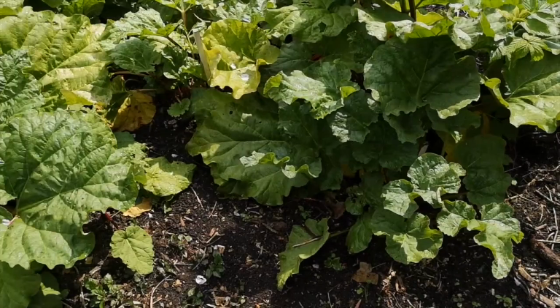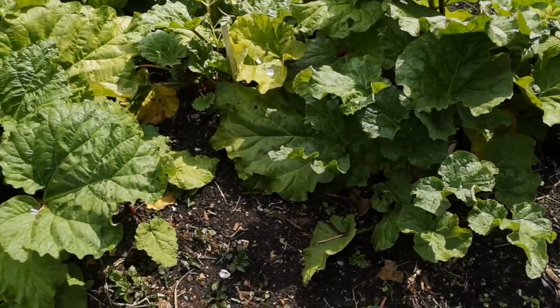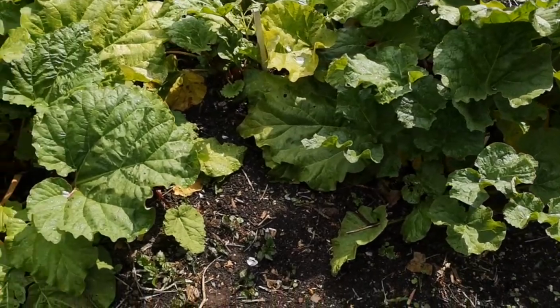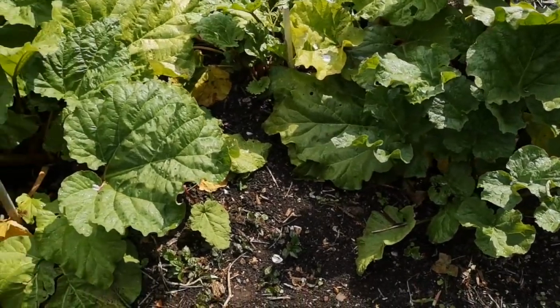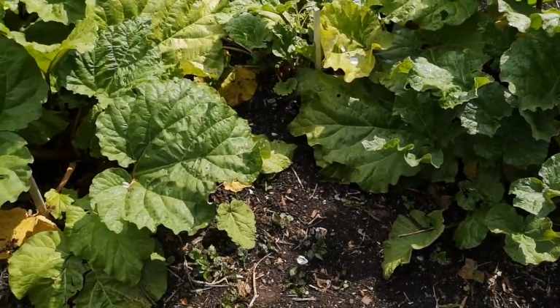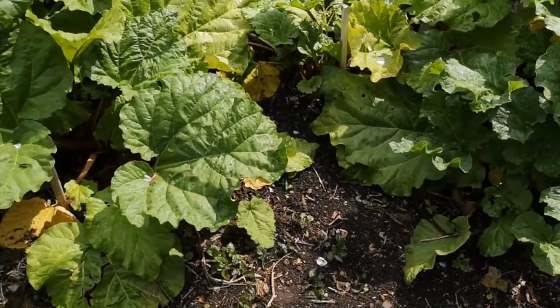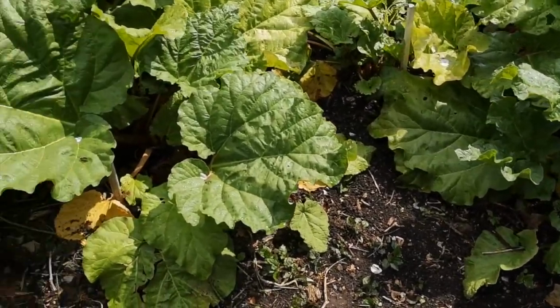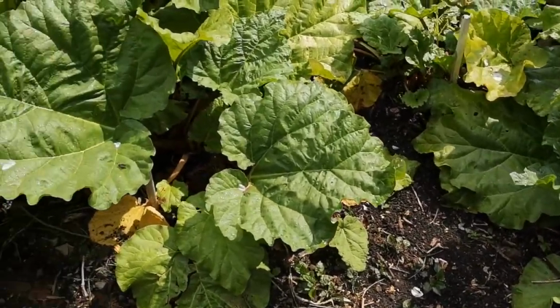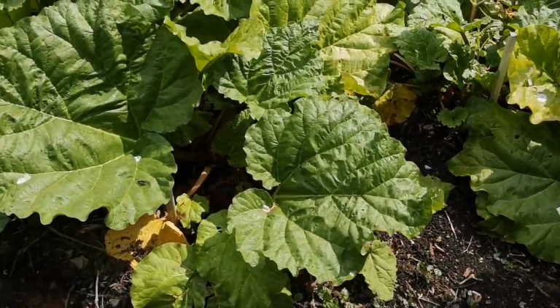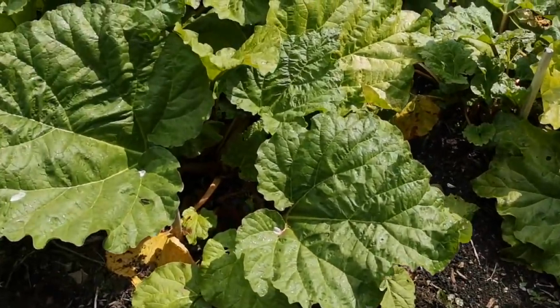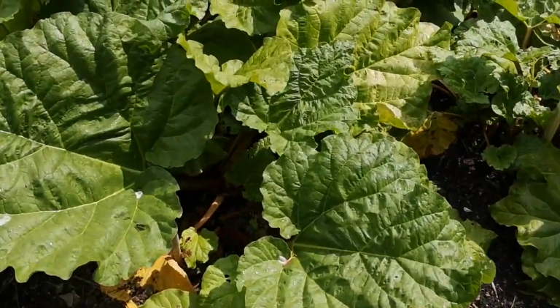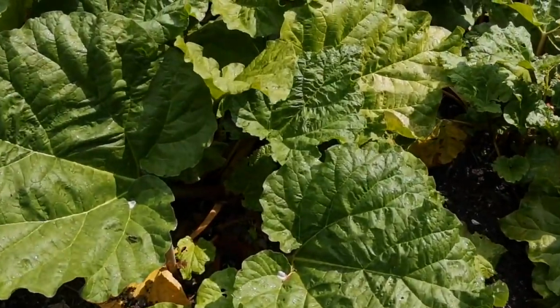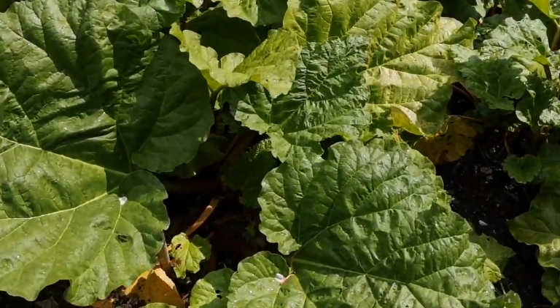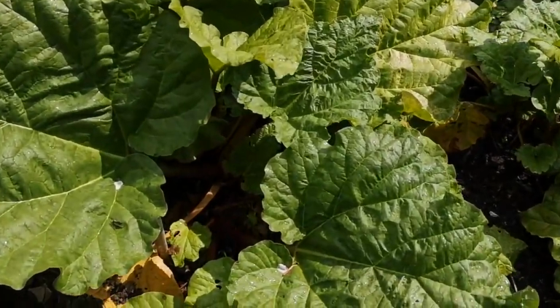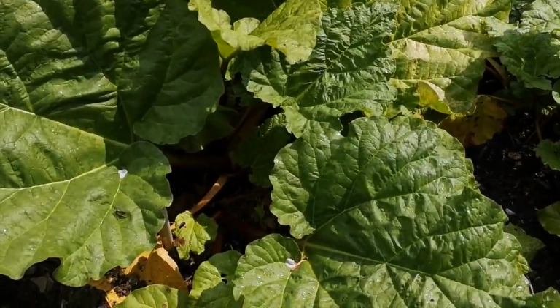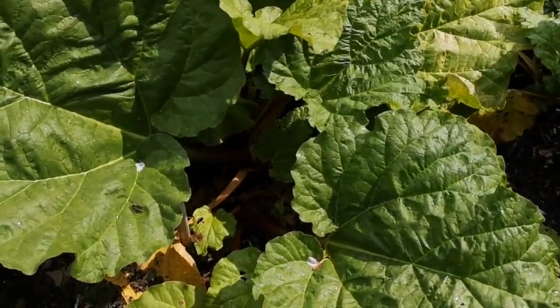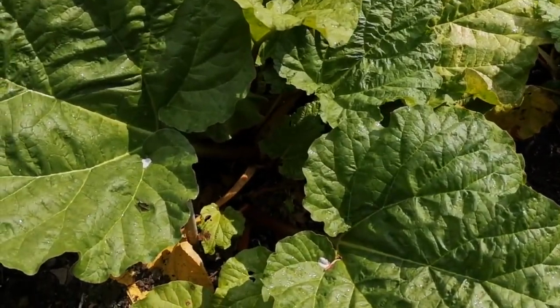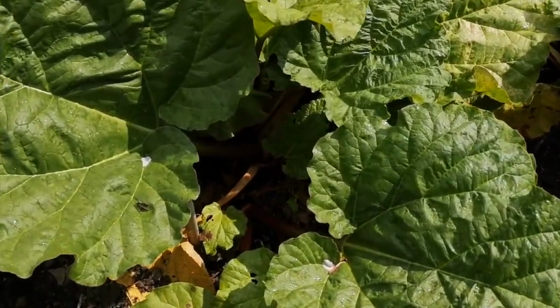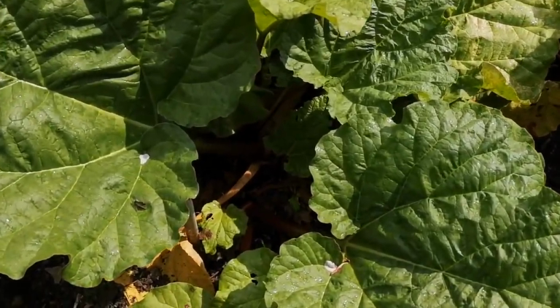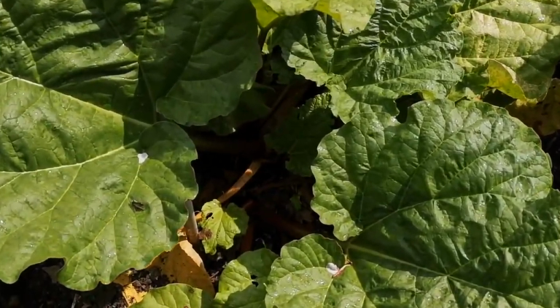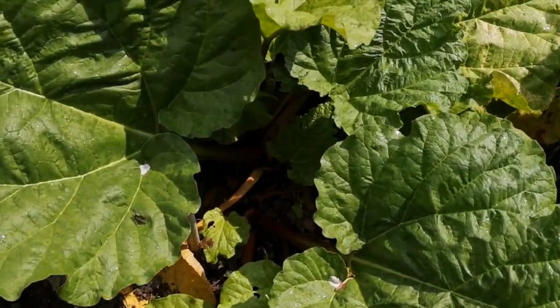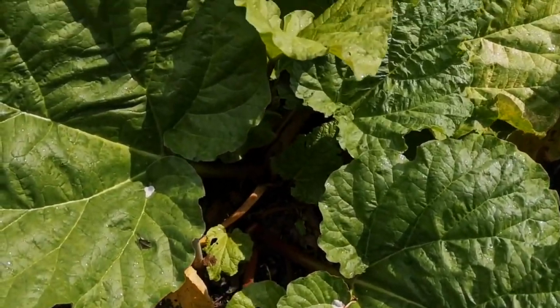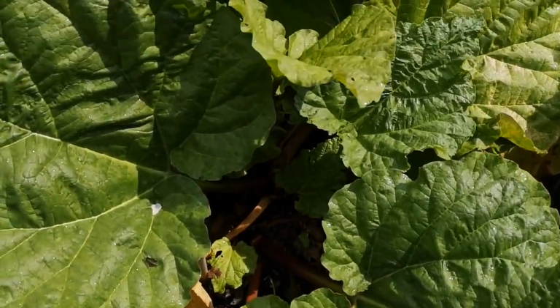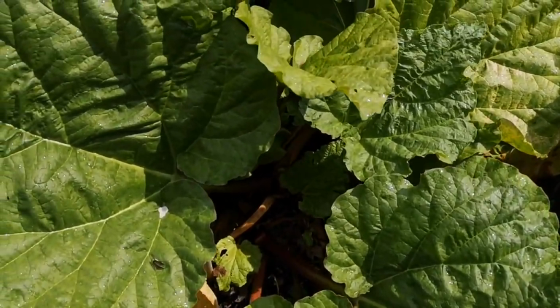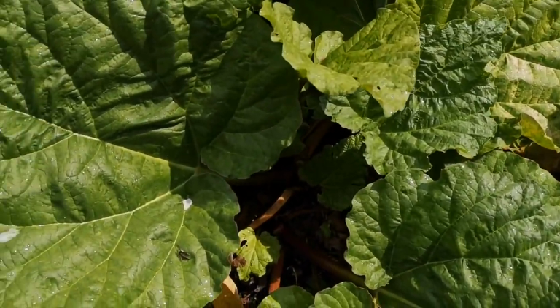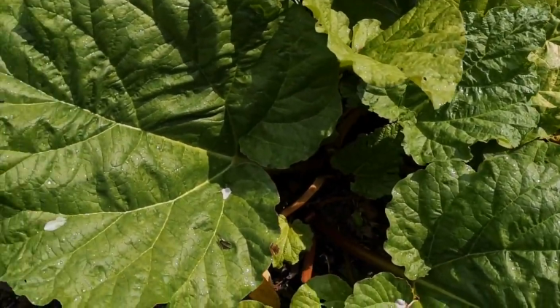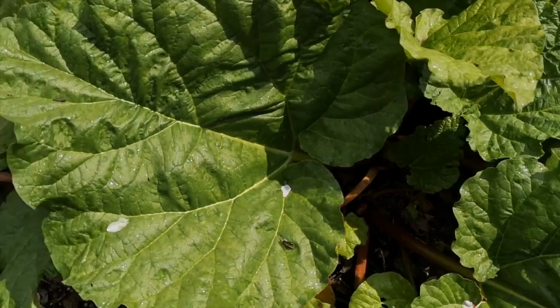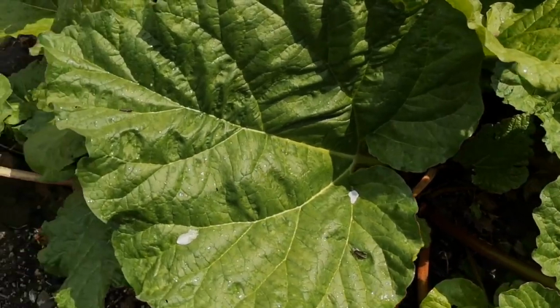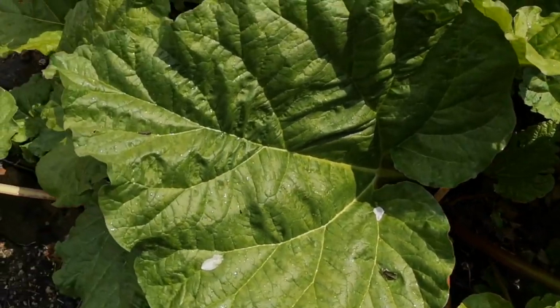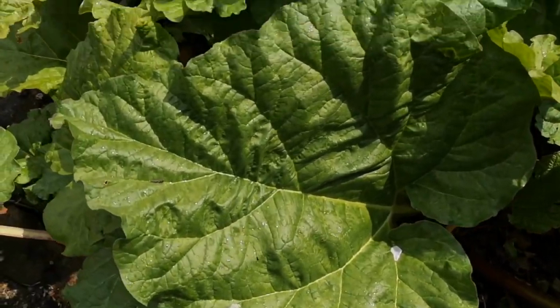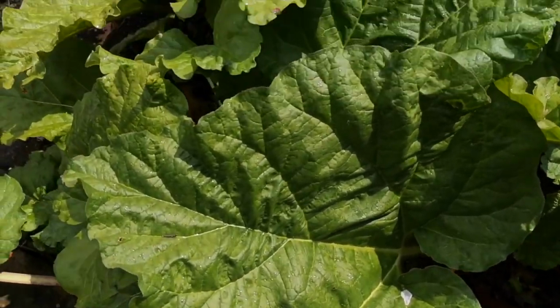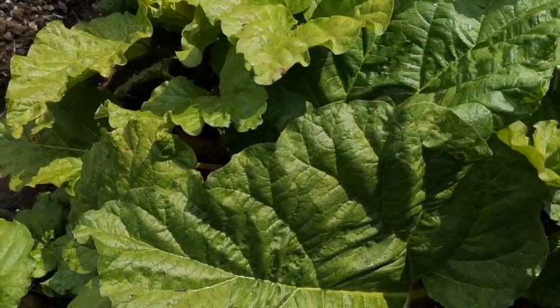Then further on we have our rhubarb bed, beautiful big leaves perfect for making chlorophyll prints.